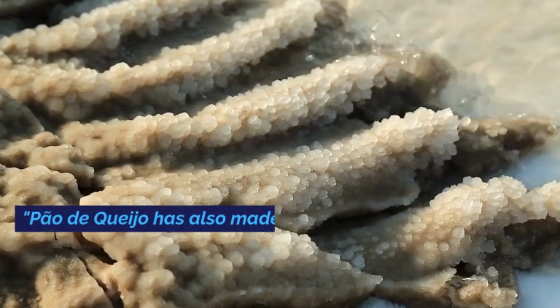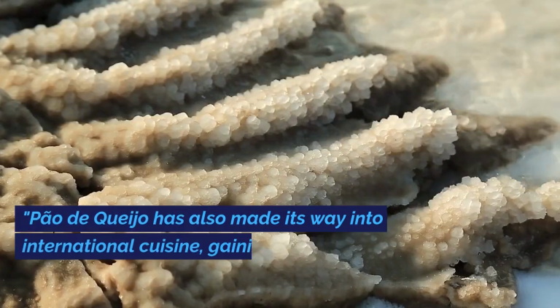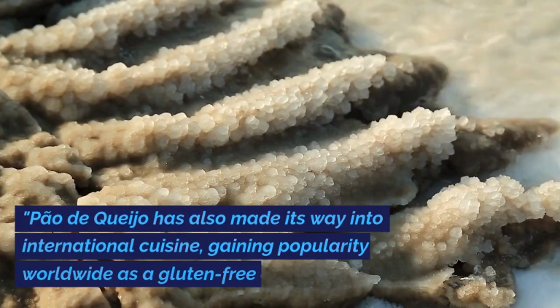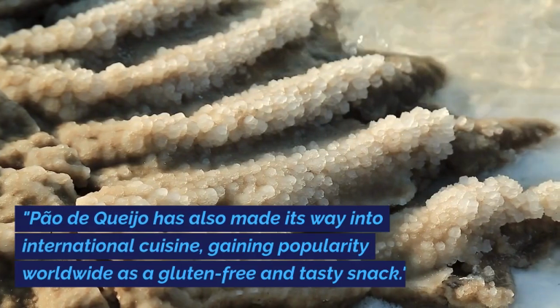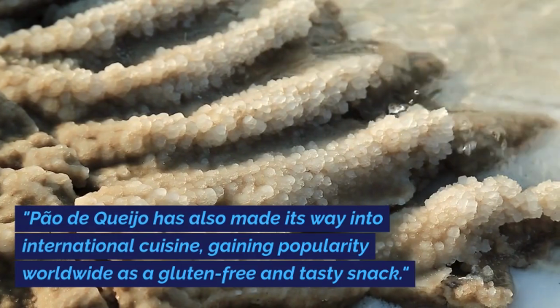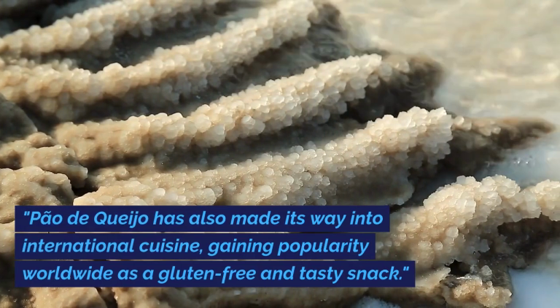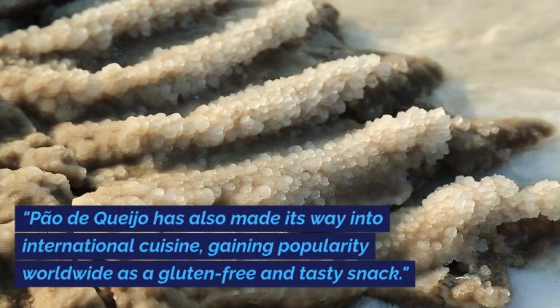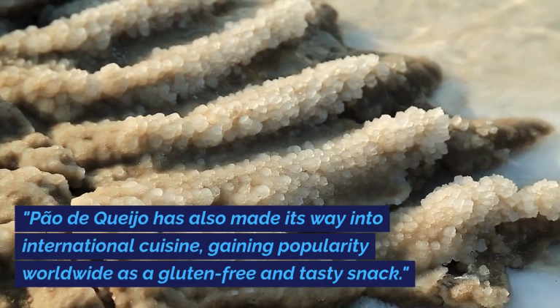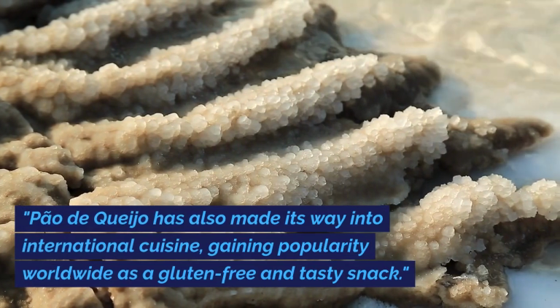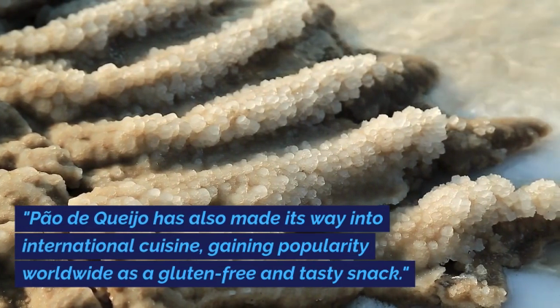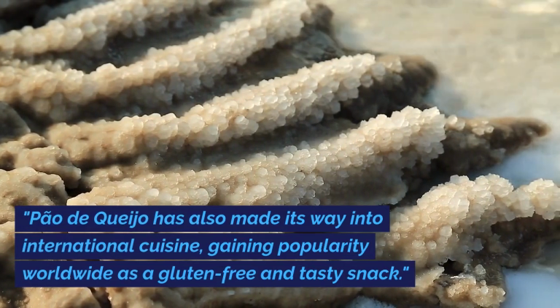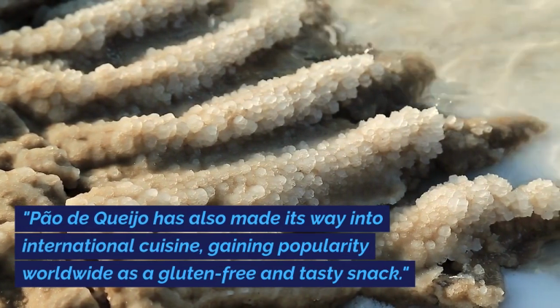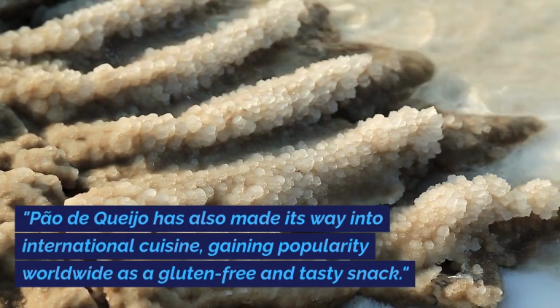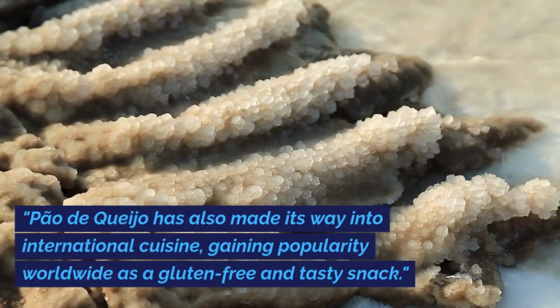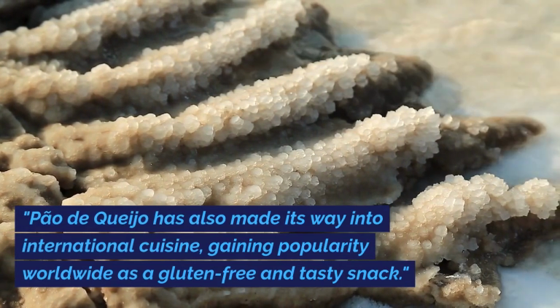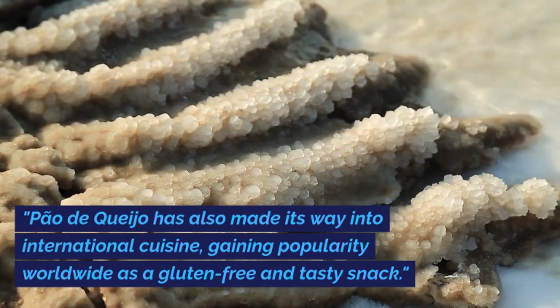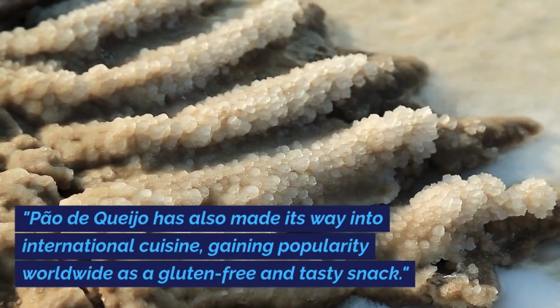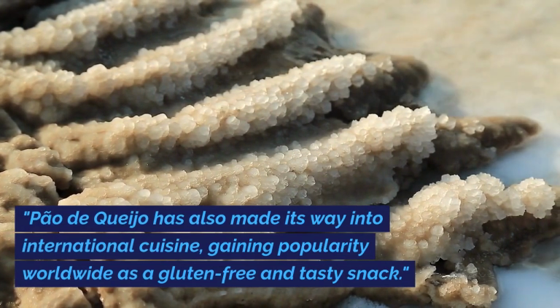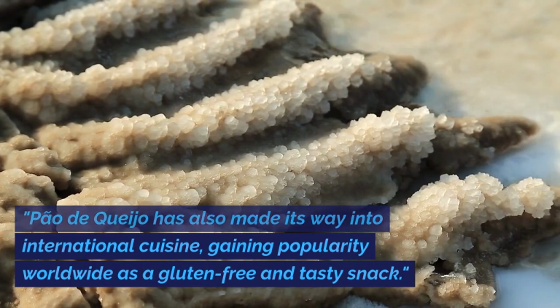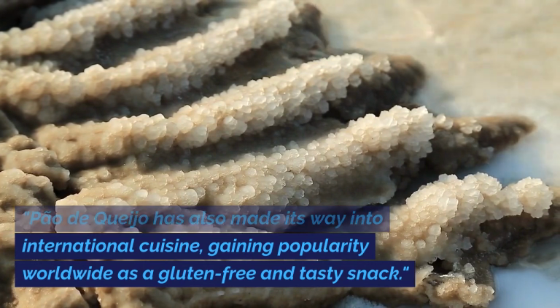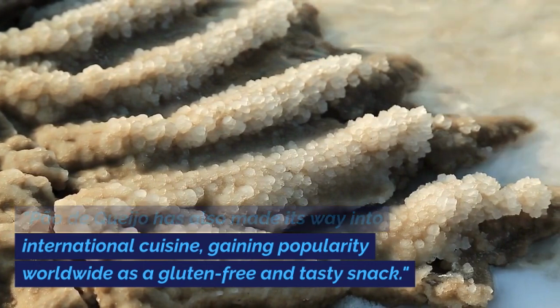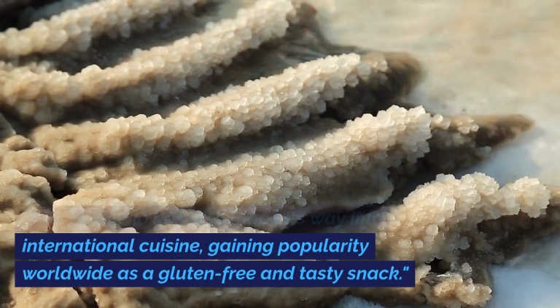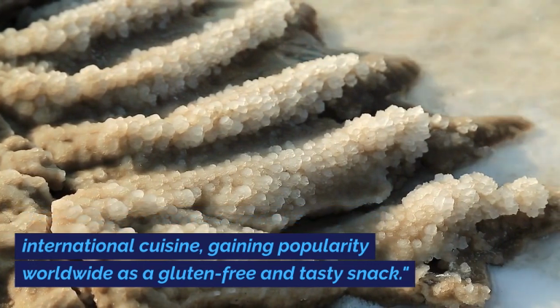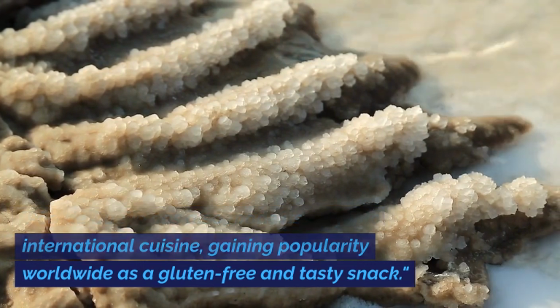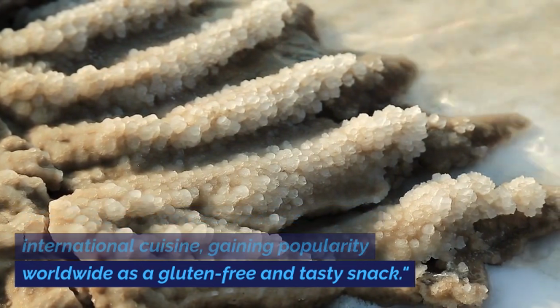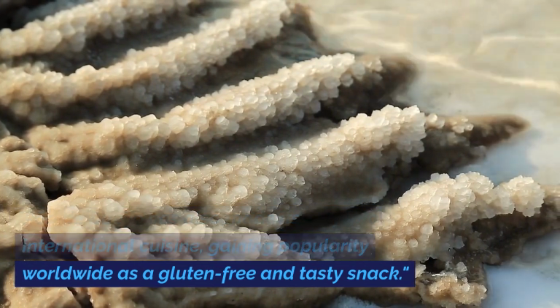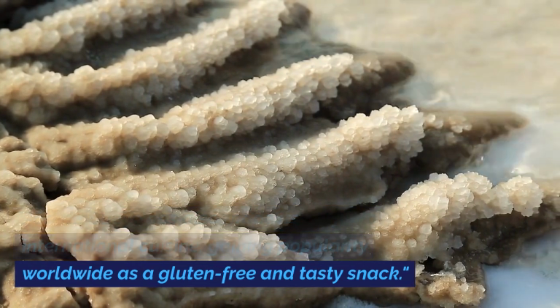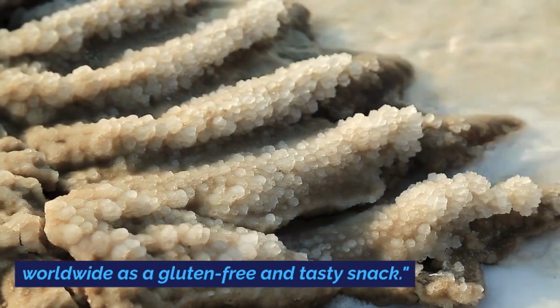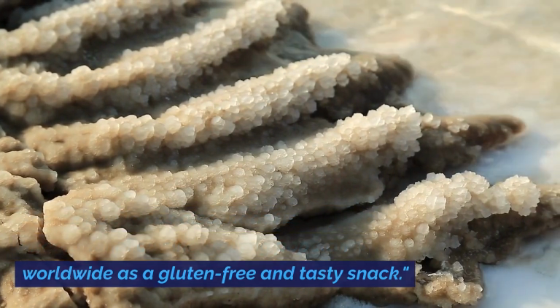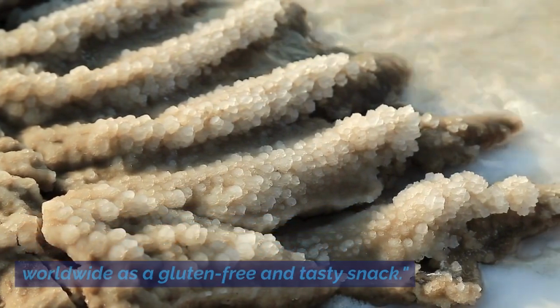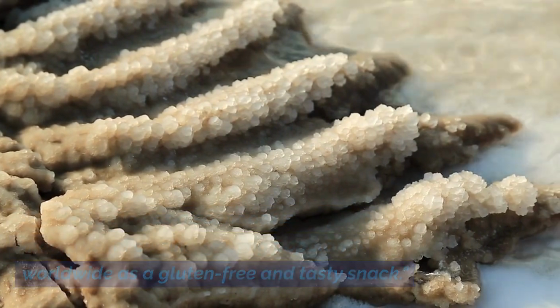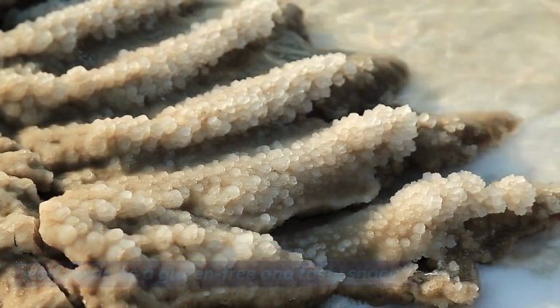Pau de Queijo has also made its way into international cuisine, gaining popularity worldwide as a gluten-free and tasty snack.